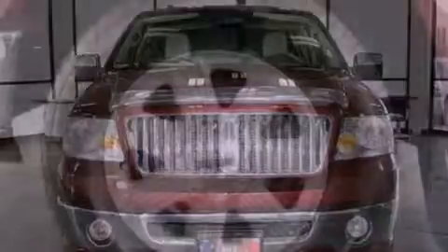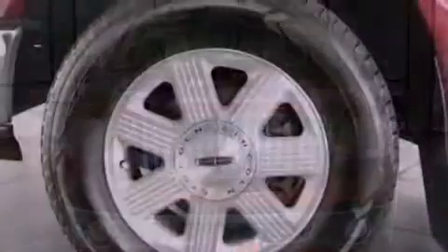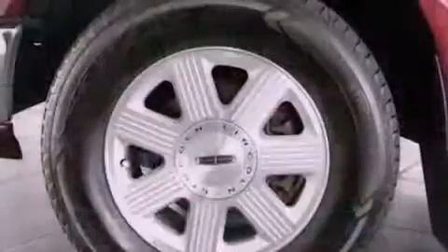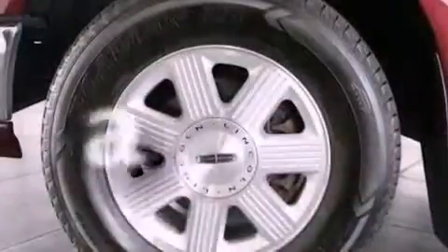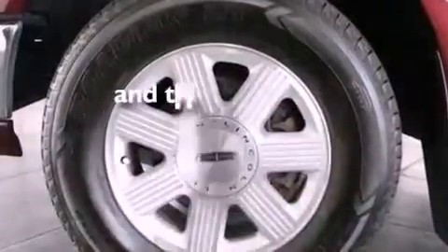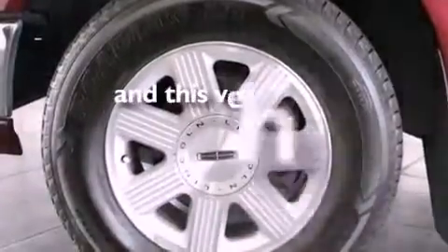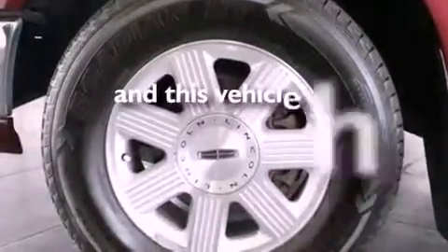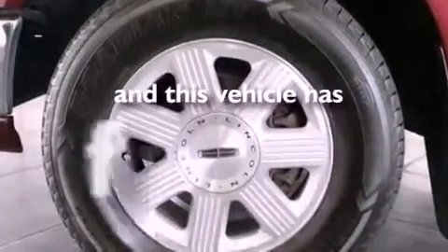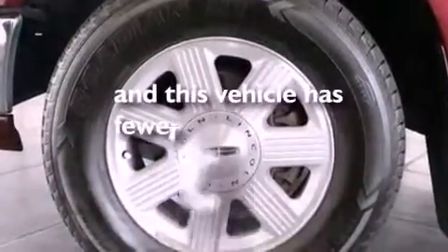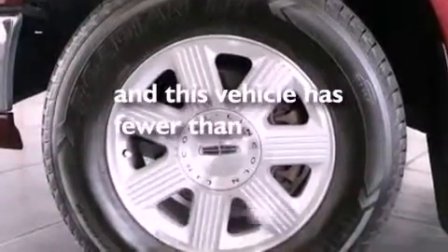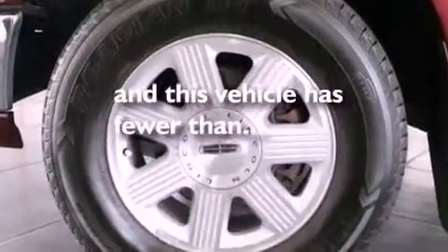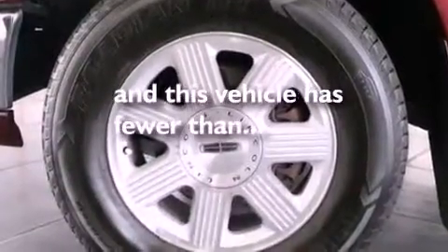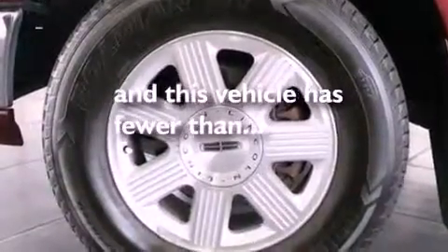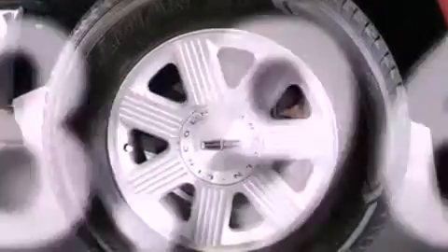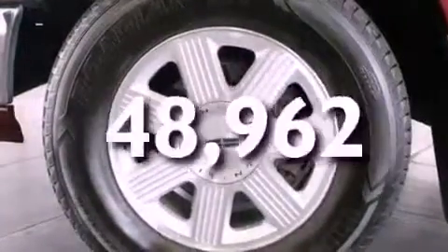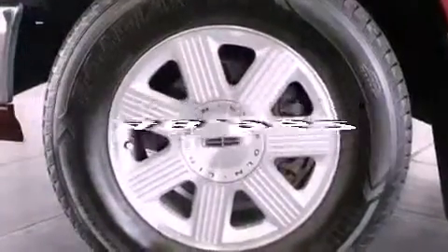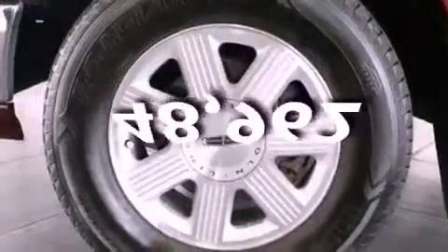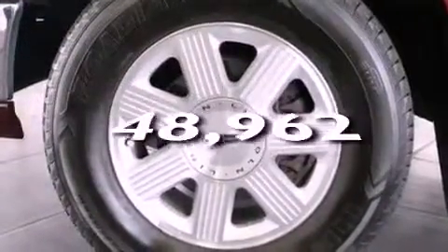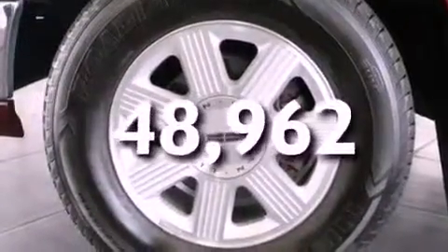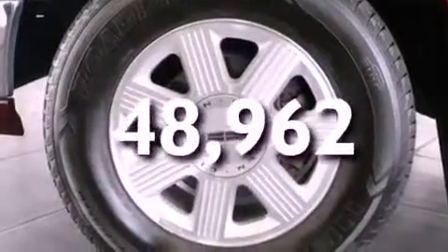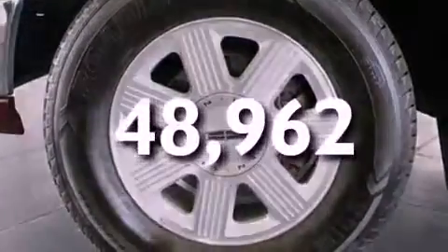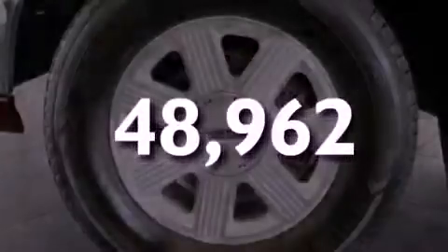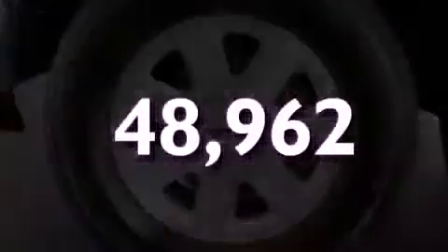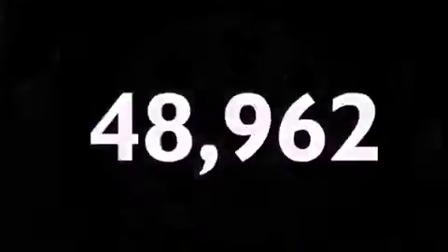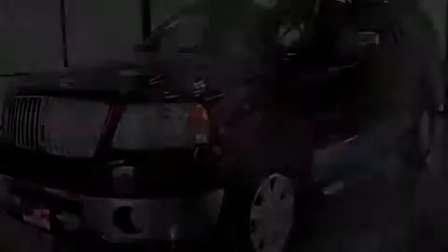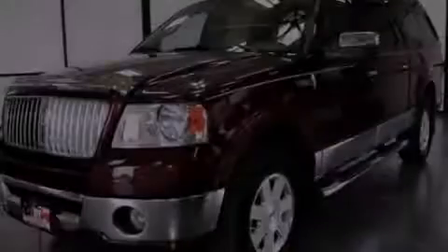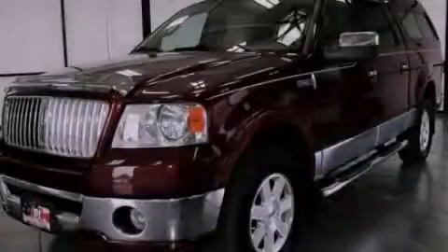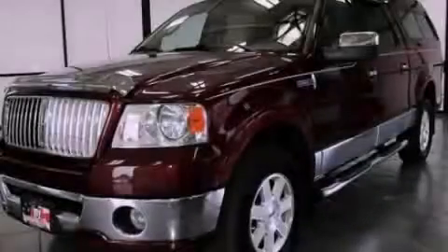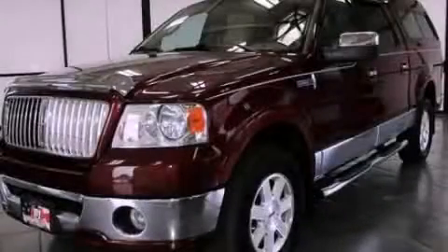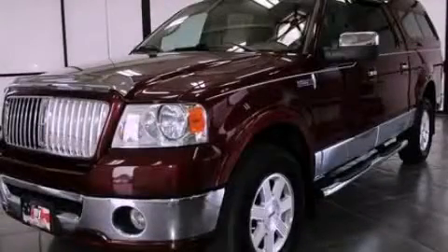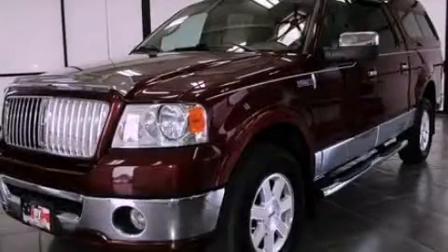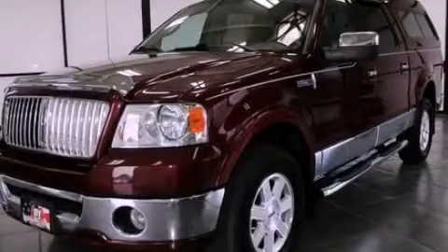This vehicle has less than 49,000 miles. Contact us today to arrange your test drive.